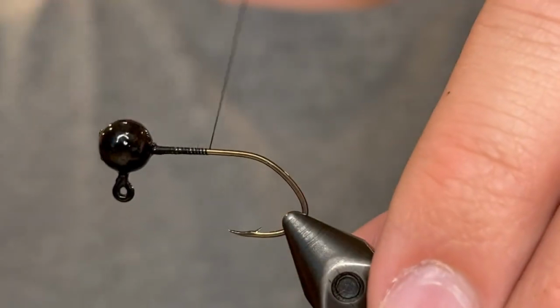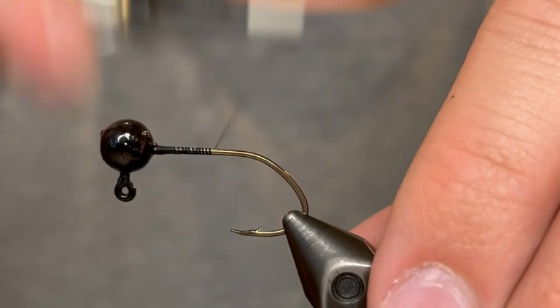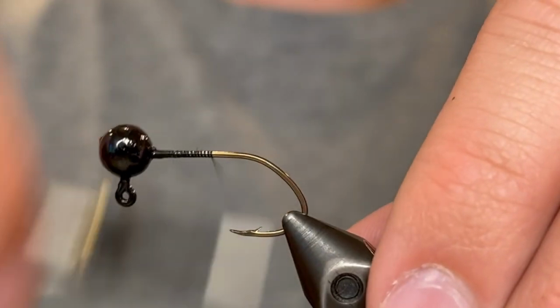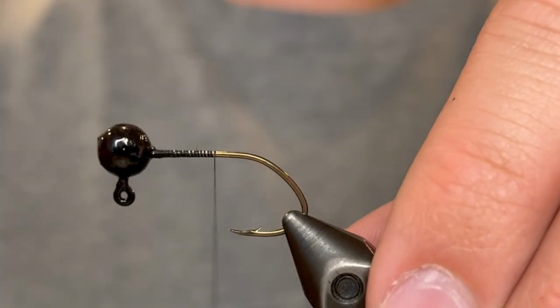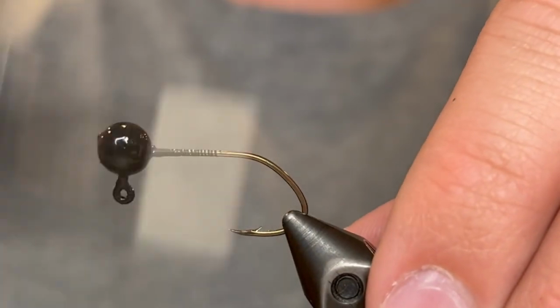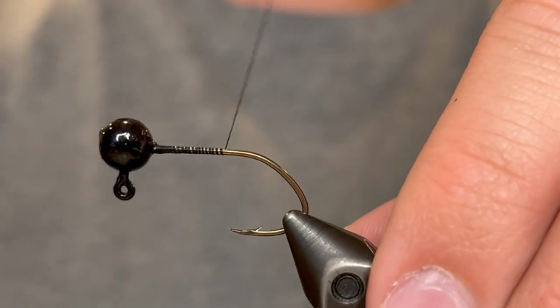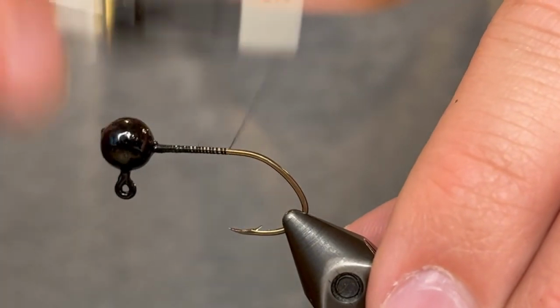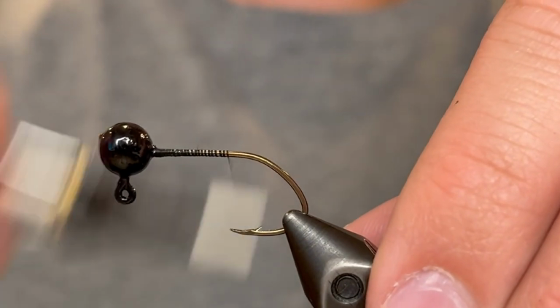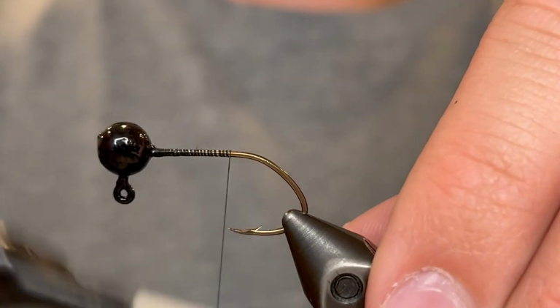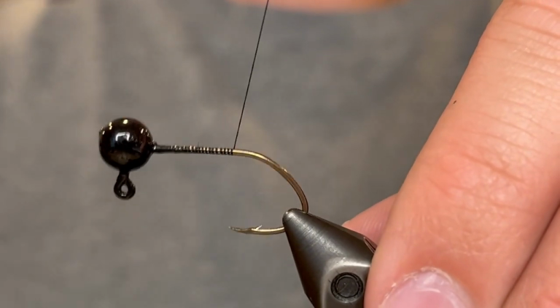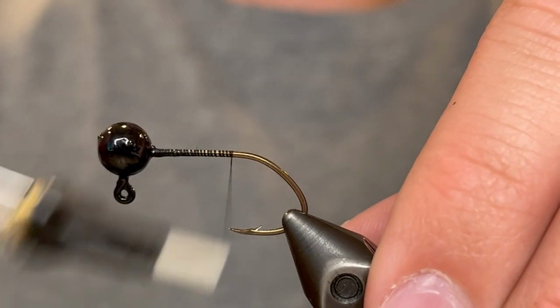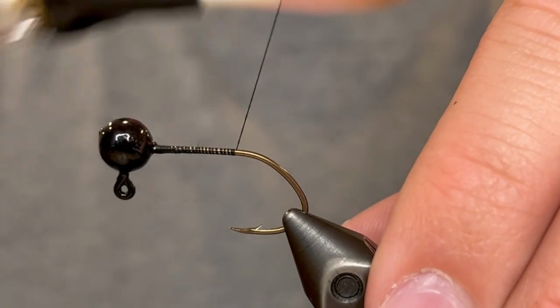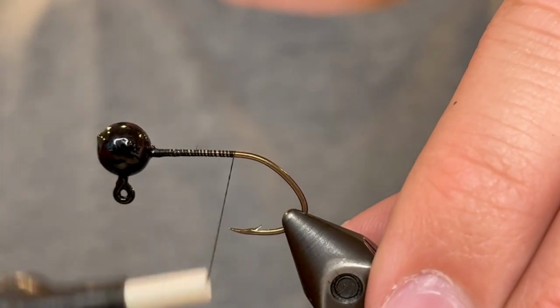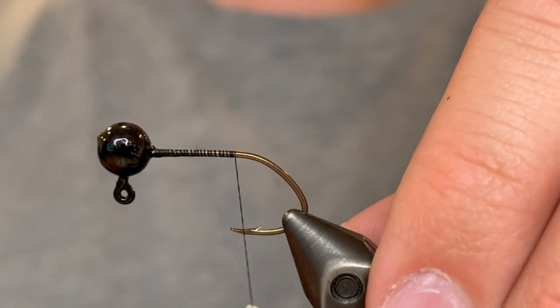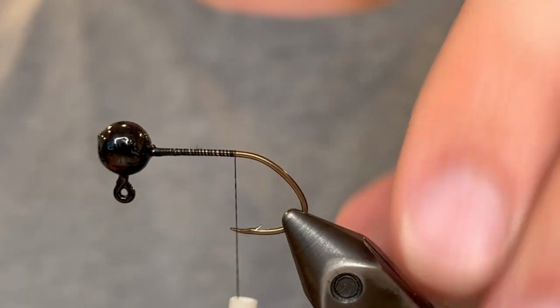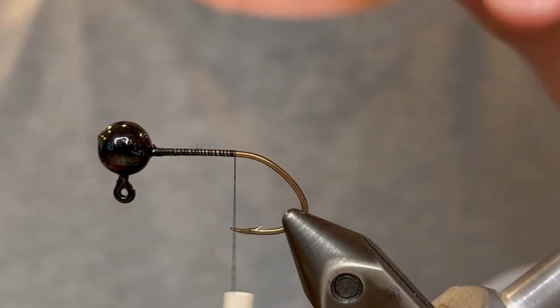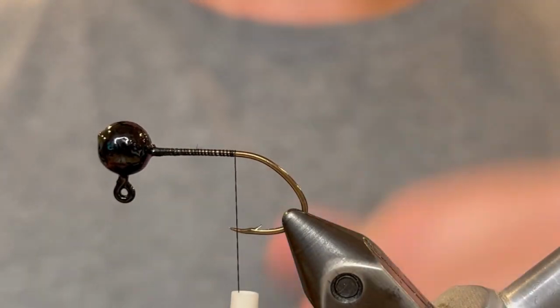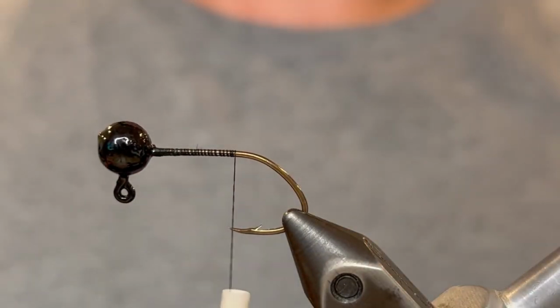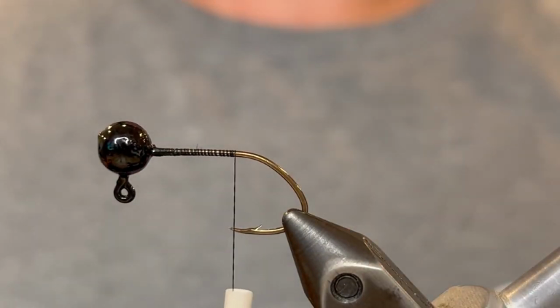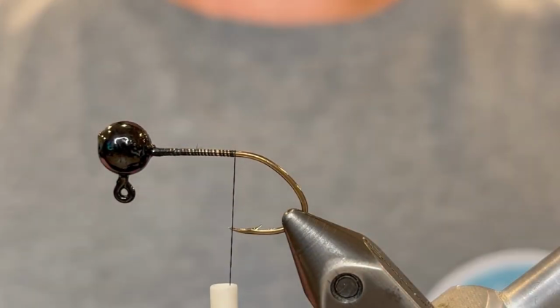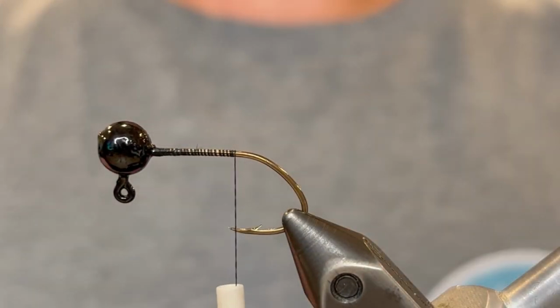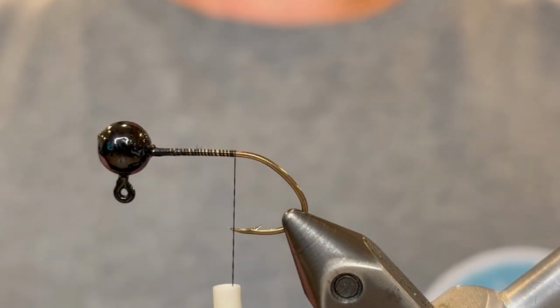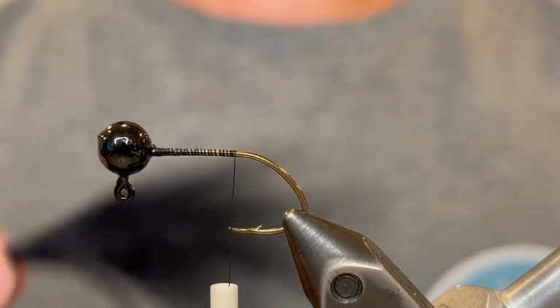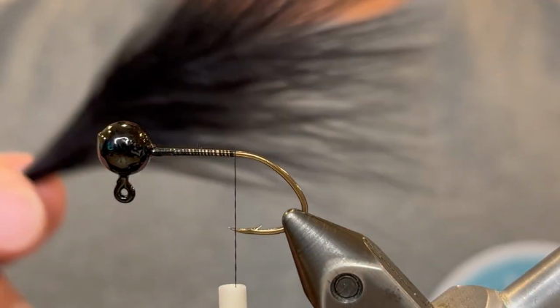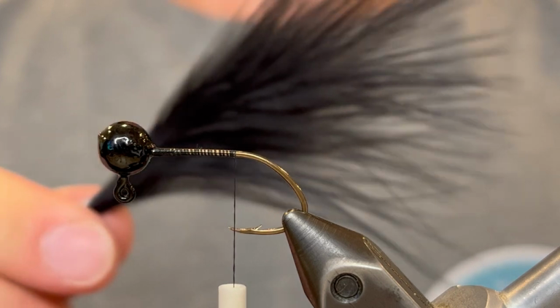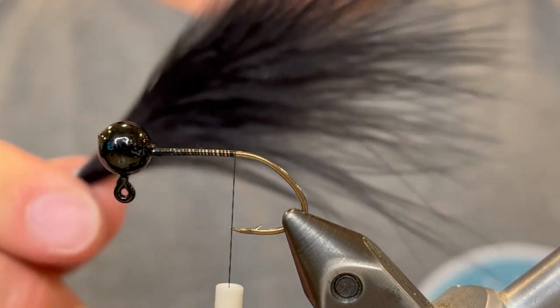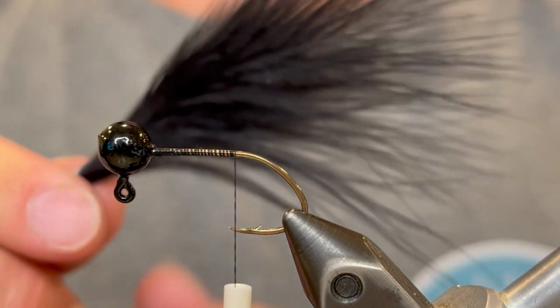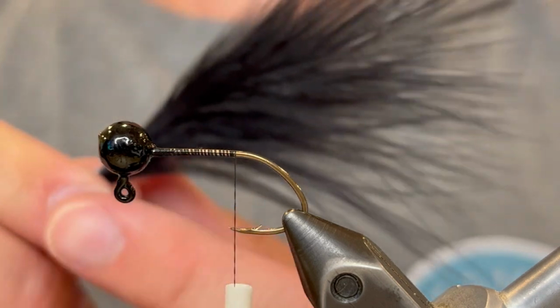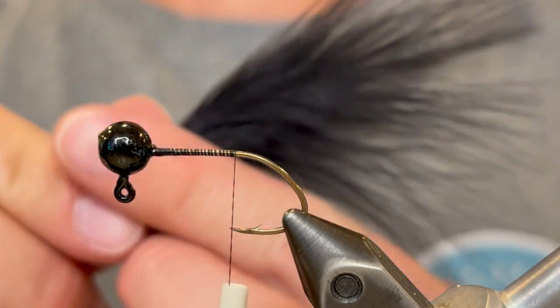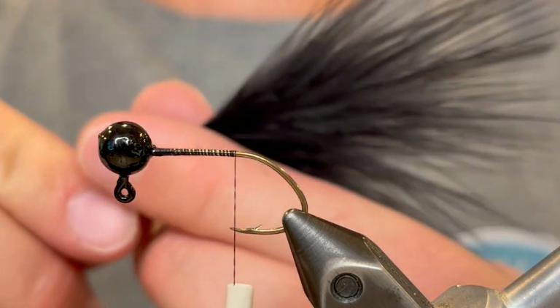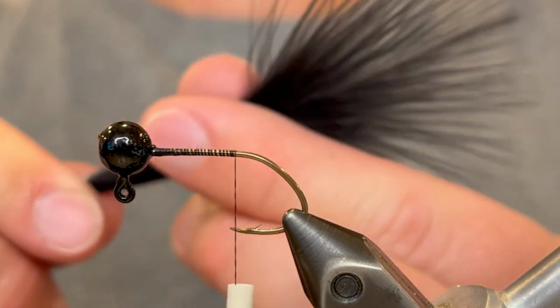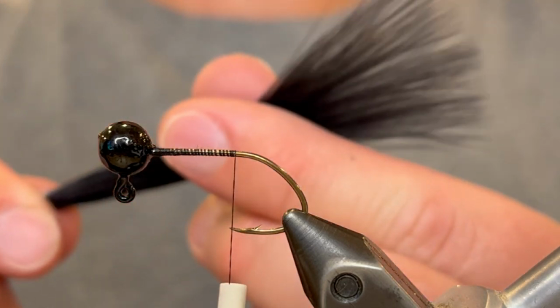We're going to take that from the head to the point of the hook. For the tail we're going to use one black marabou feather.